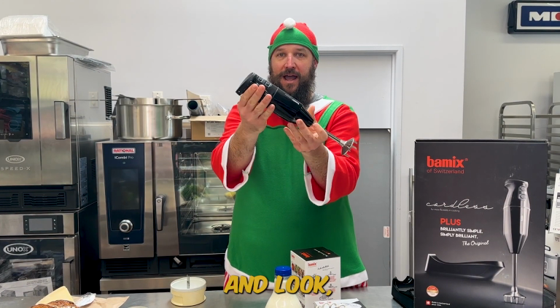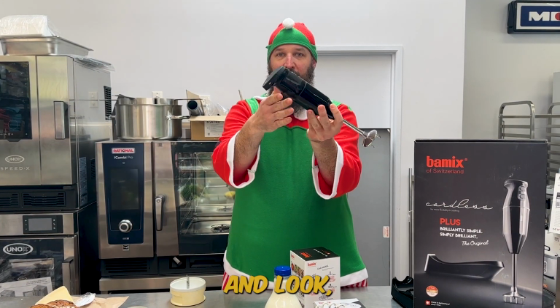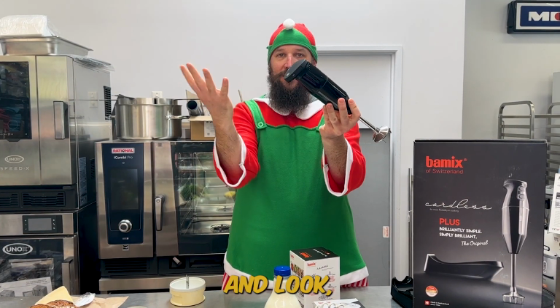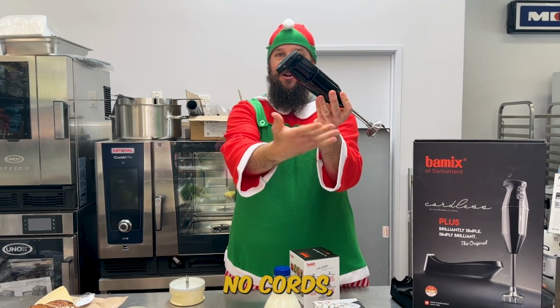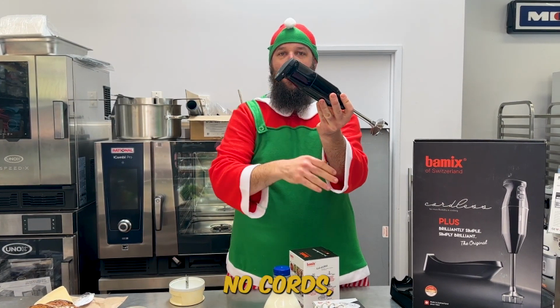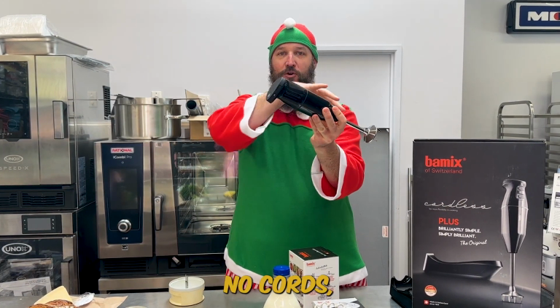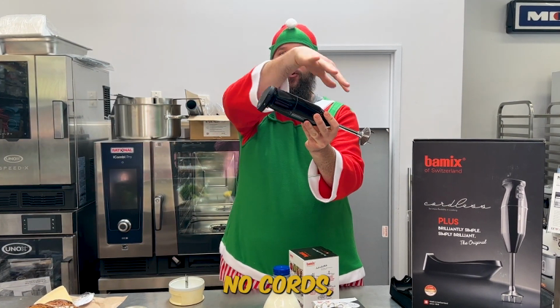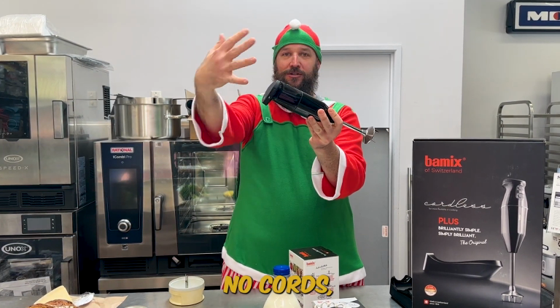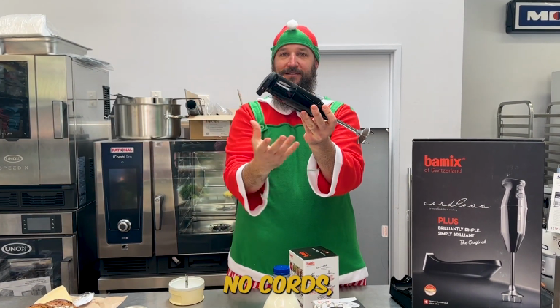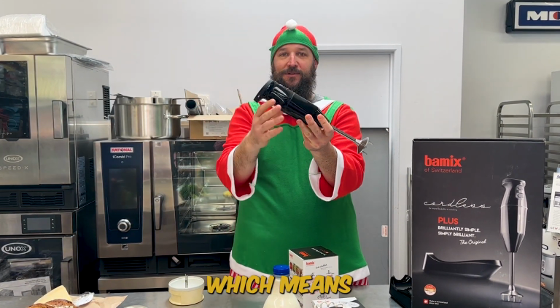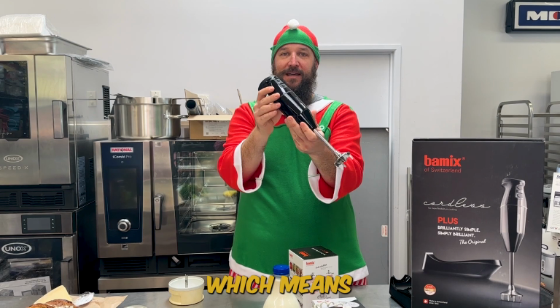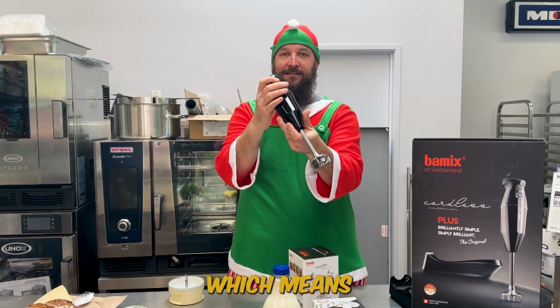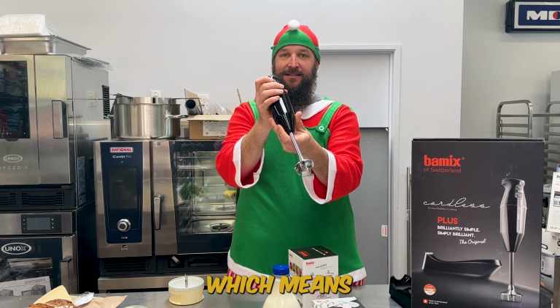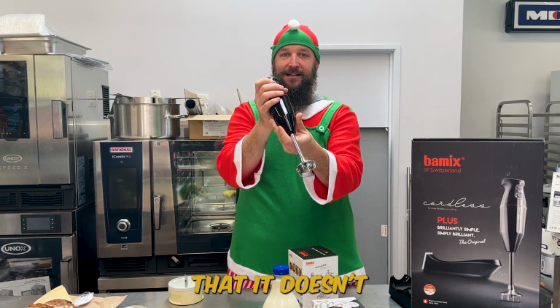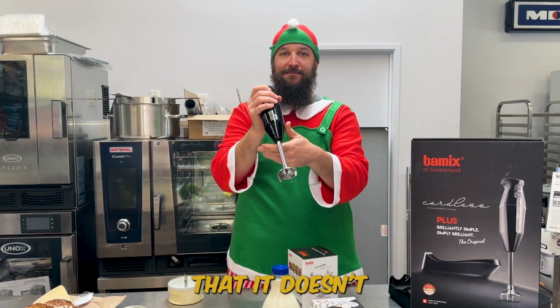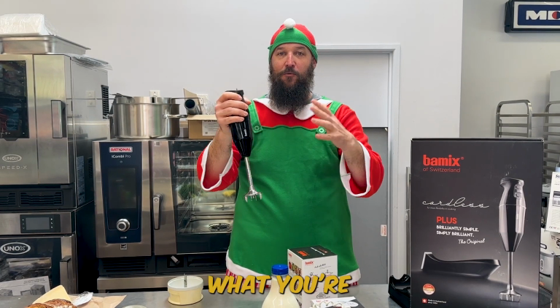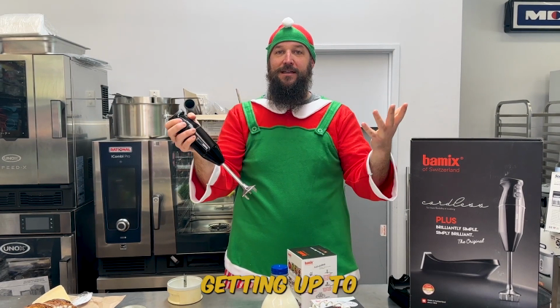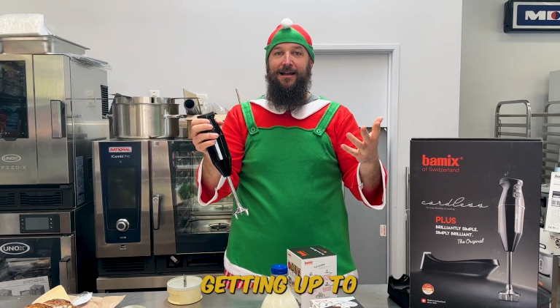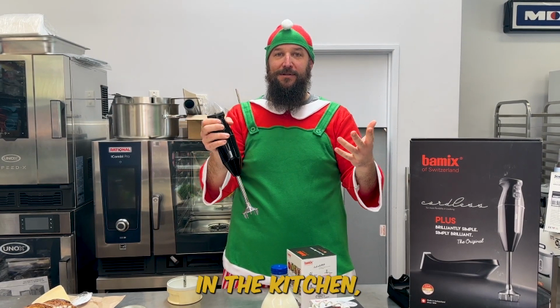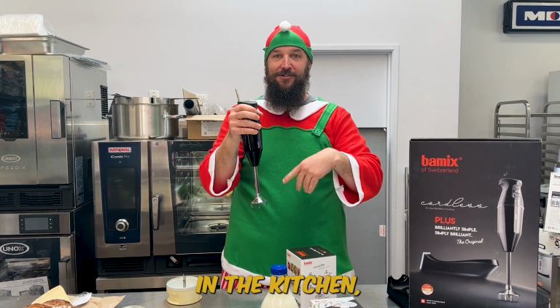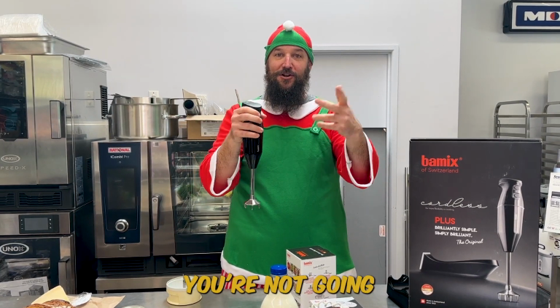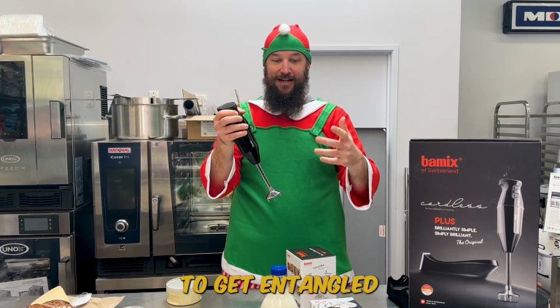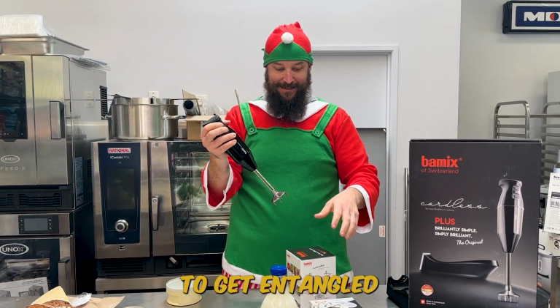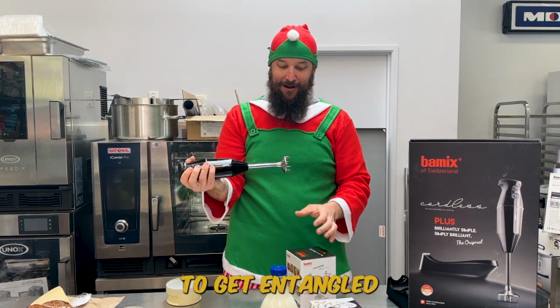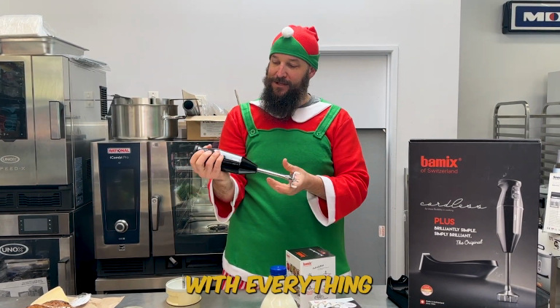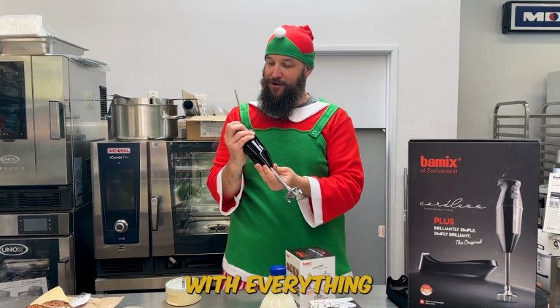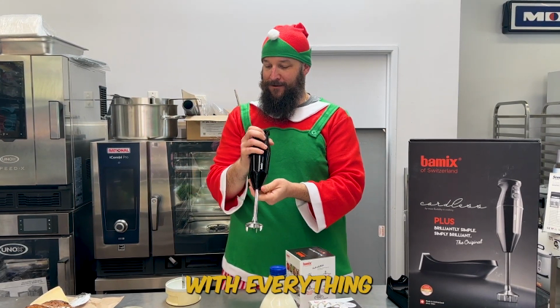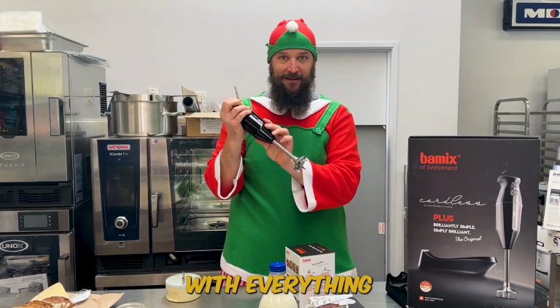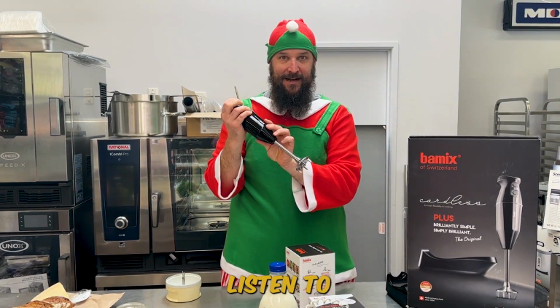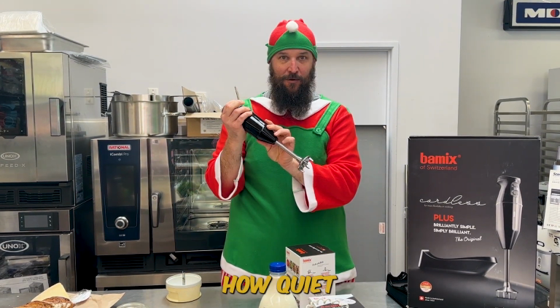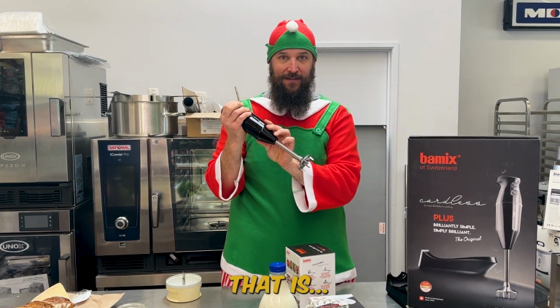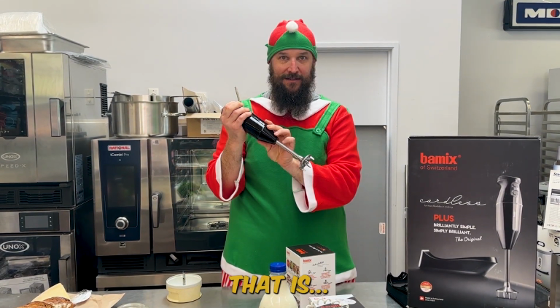And look, no cords. Which means that it doesn't matter what you're getting up to in the kitchen, you're not going to get entangled with everything. Listen how quiet that is.